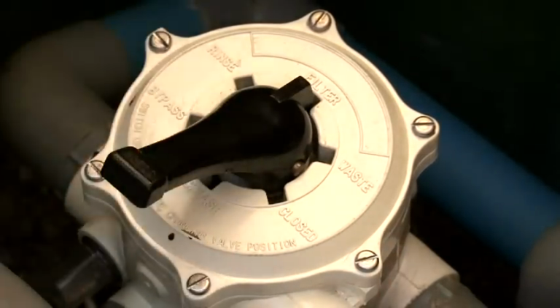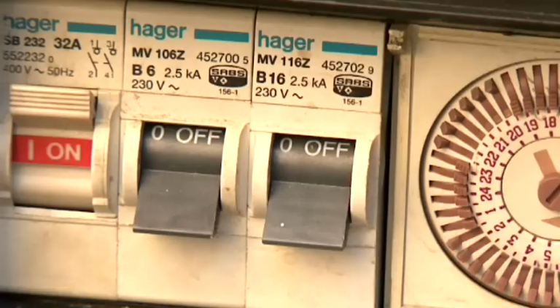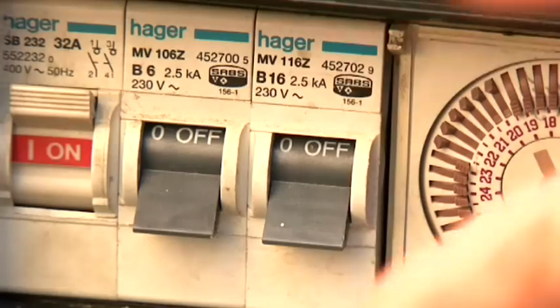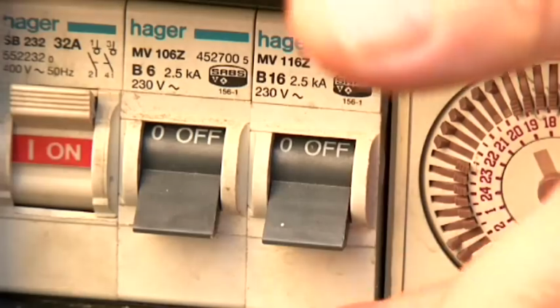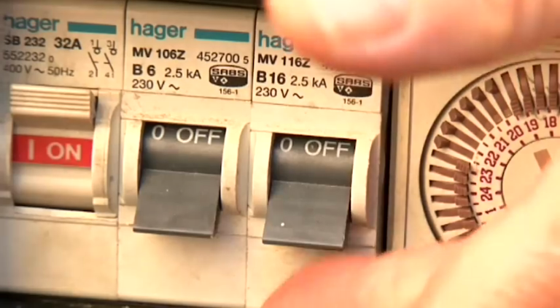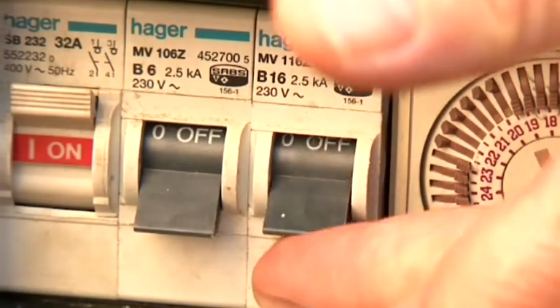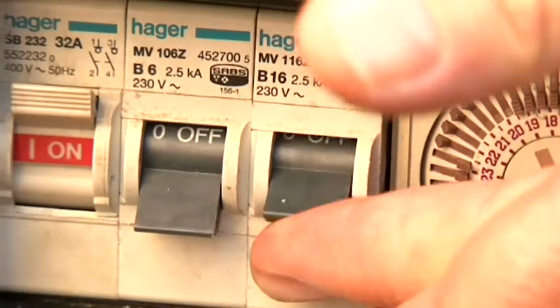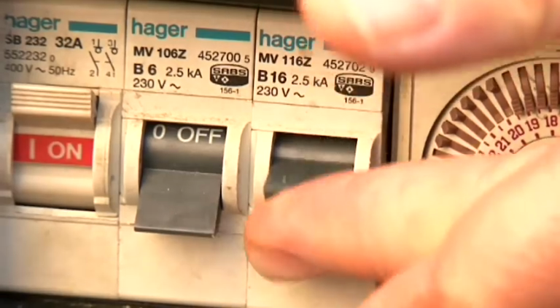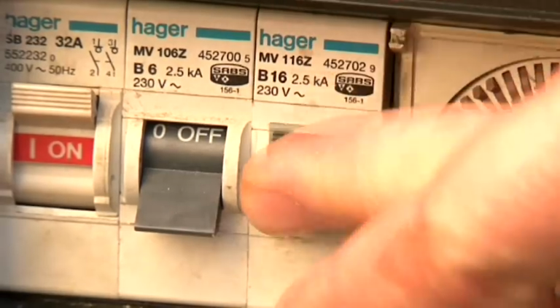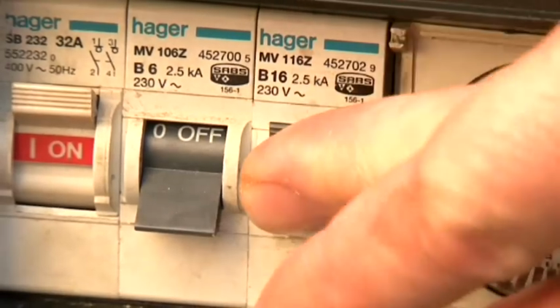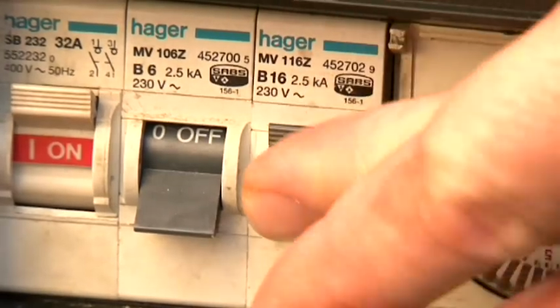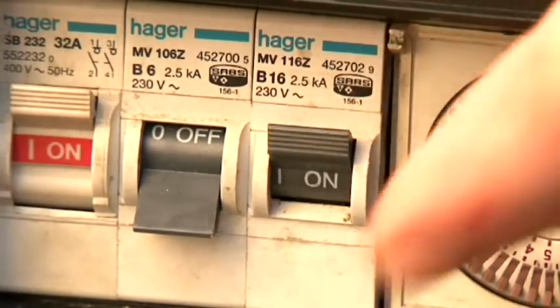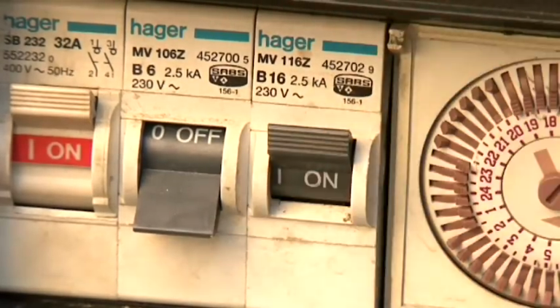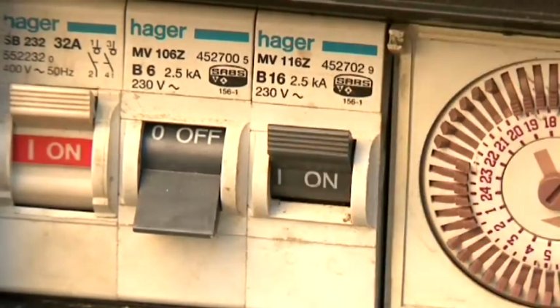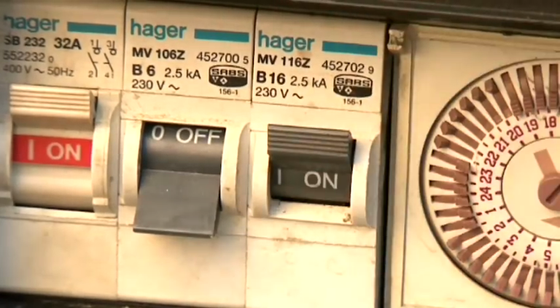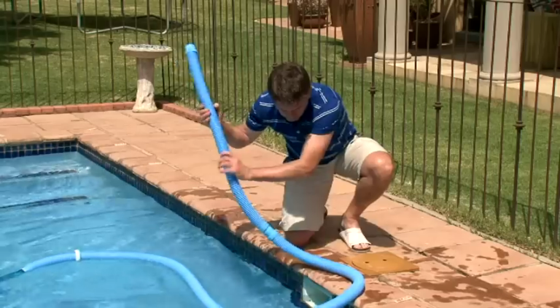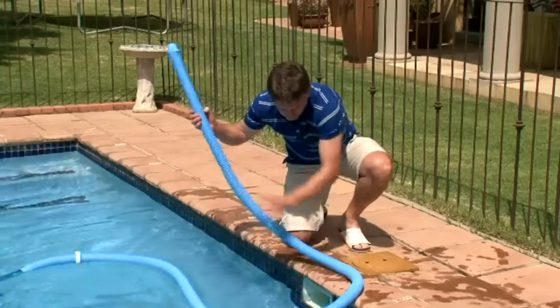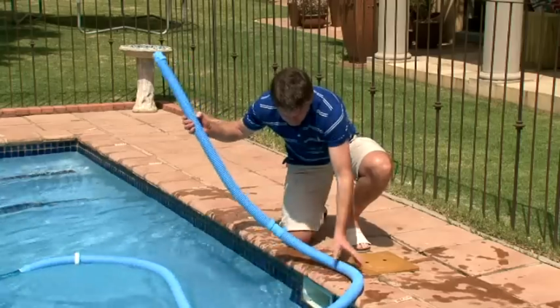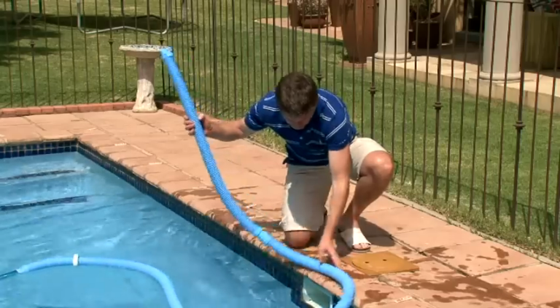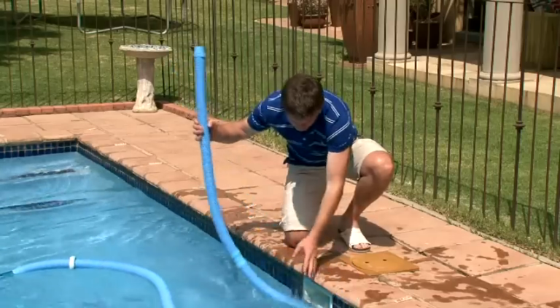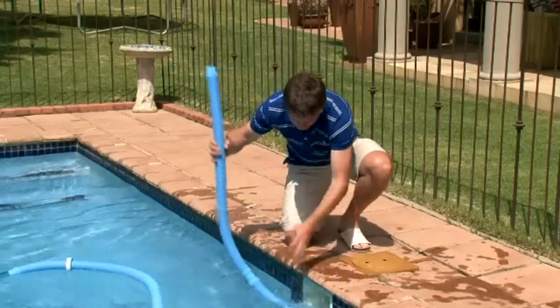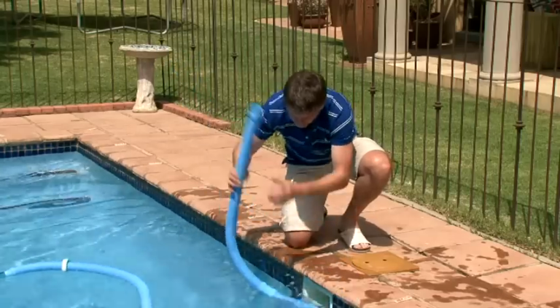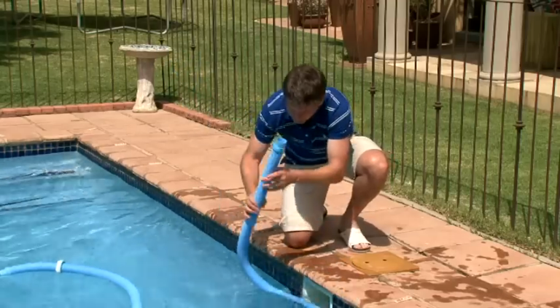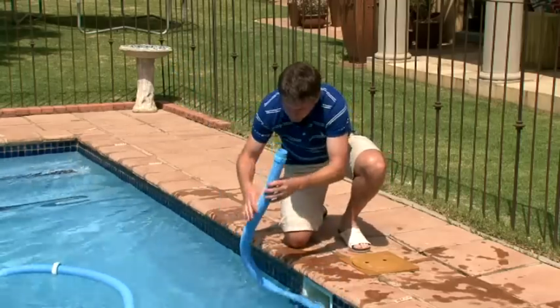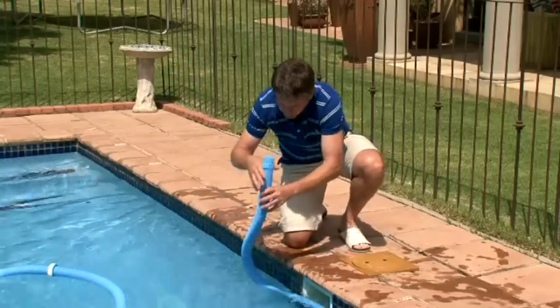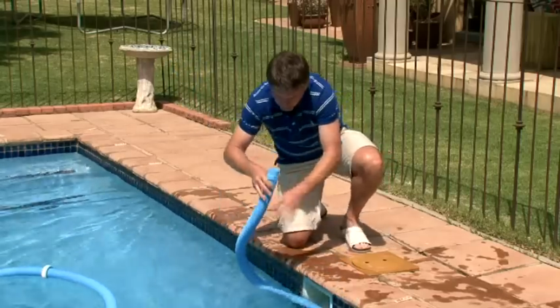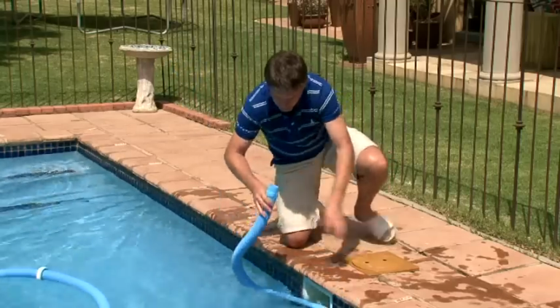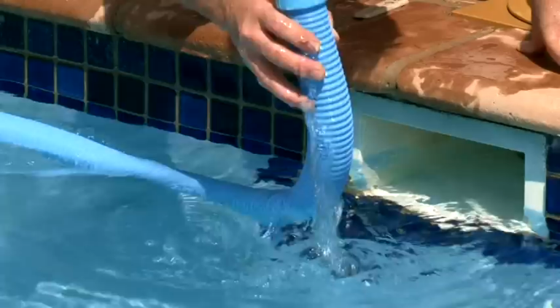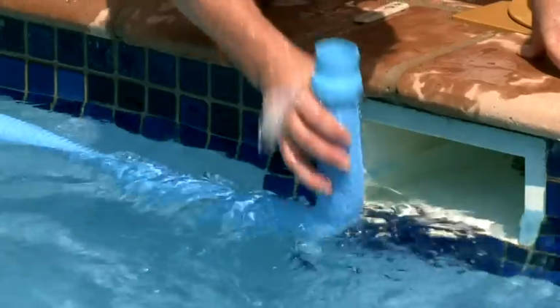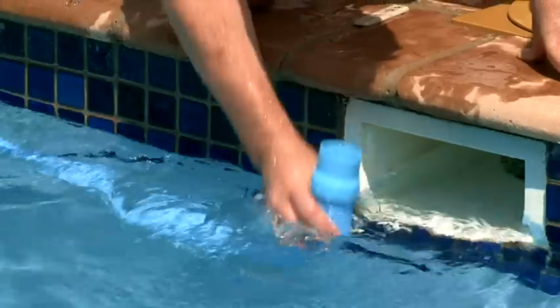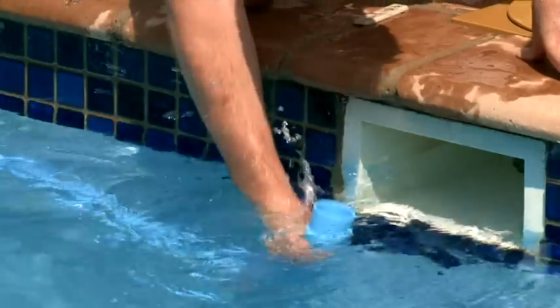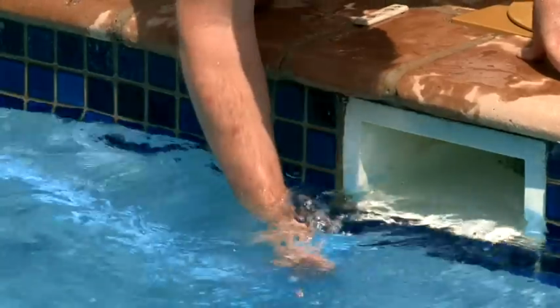Then switch the pump on, reconnect the automatic pool cleaner, and resume with normal filtration.